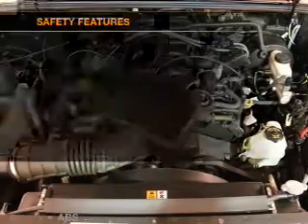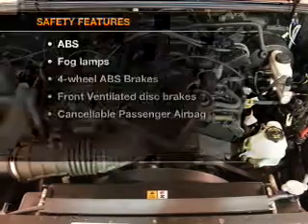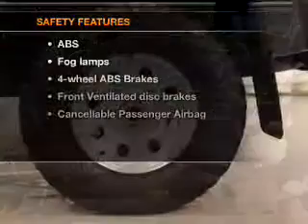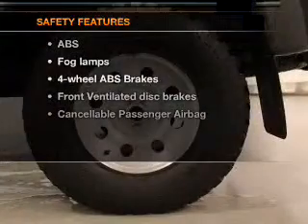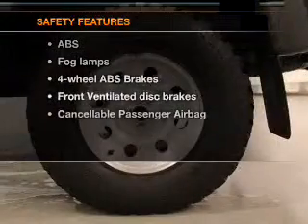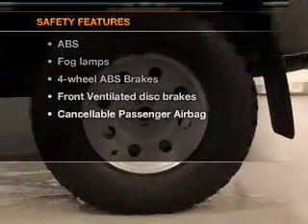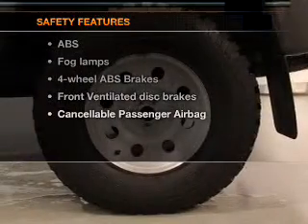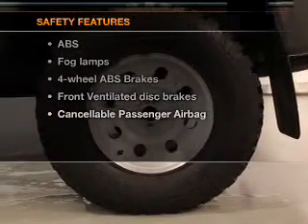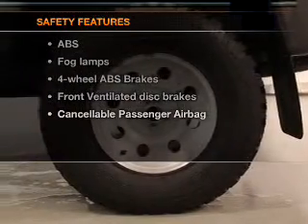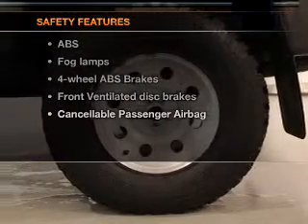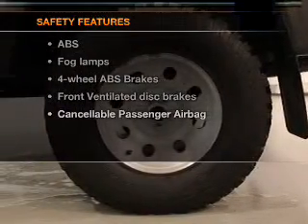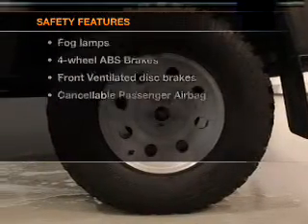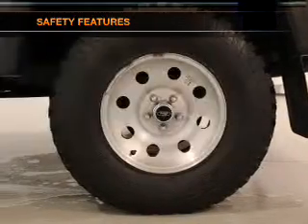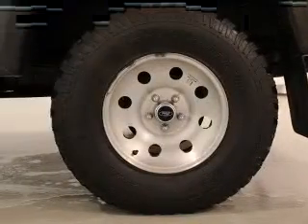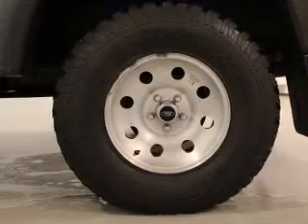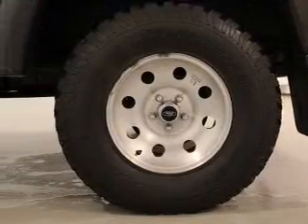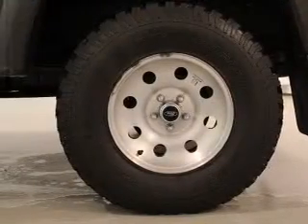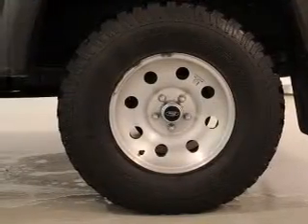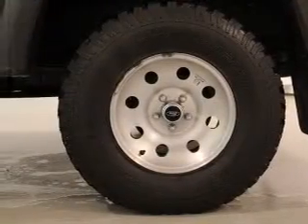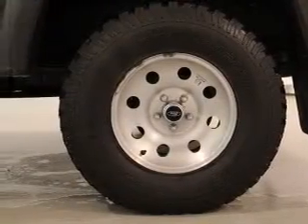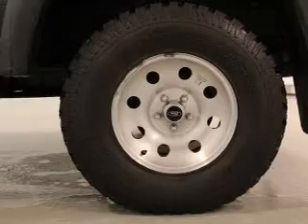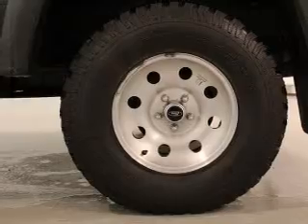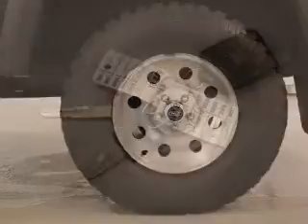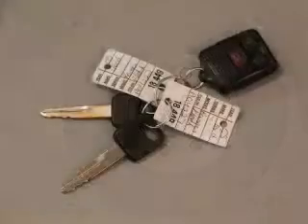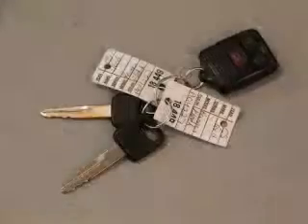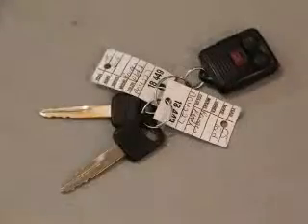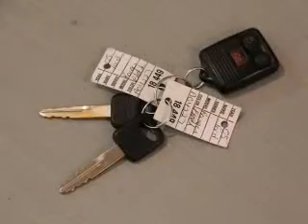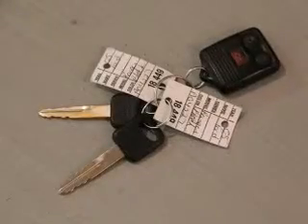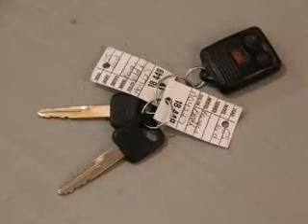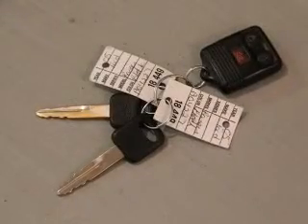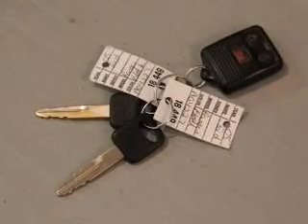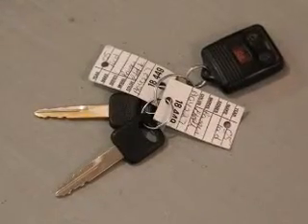For your peace of mind, the following safety equipment is included: front ventilated disc brakes, a passenger airbag, and independent suspension.